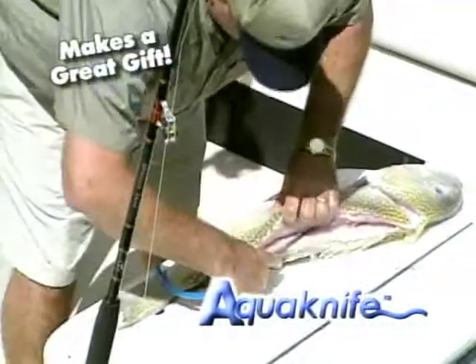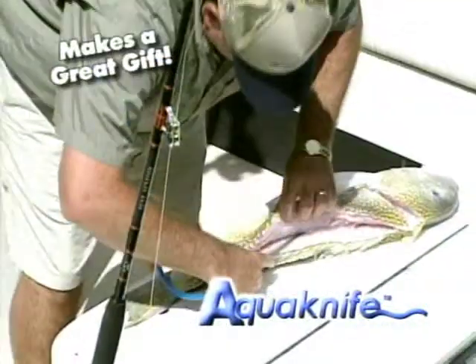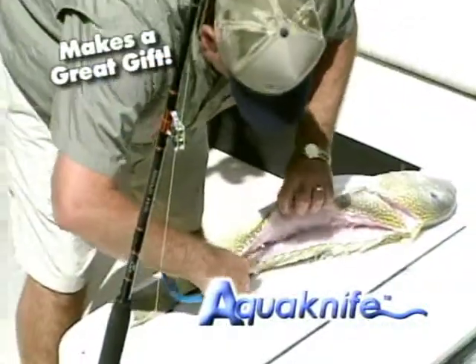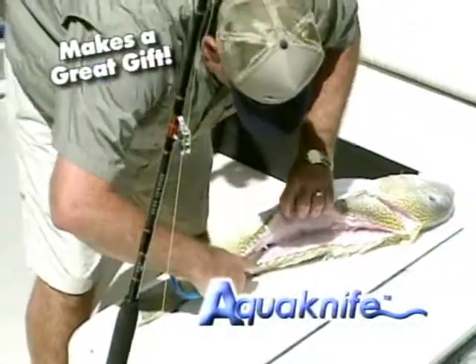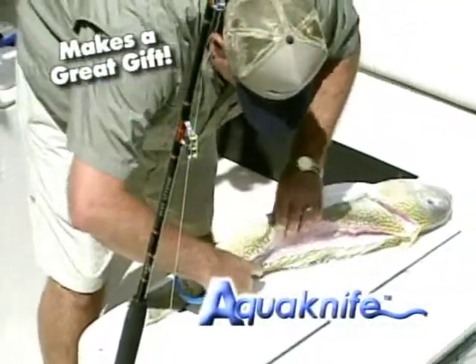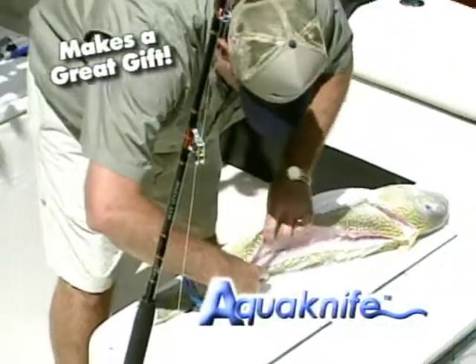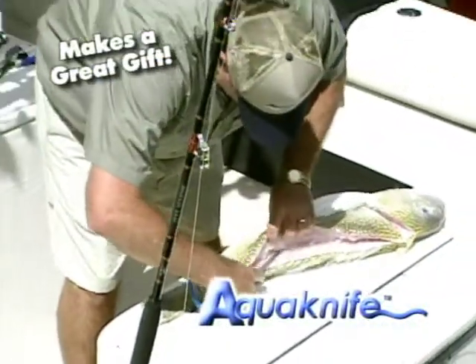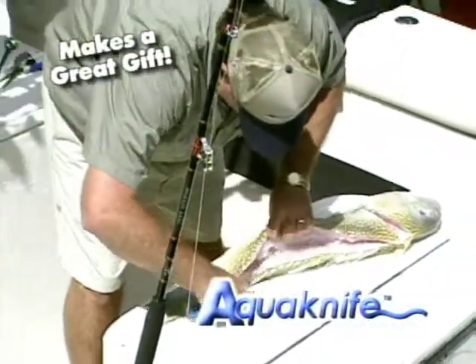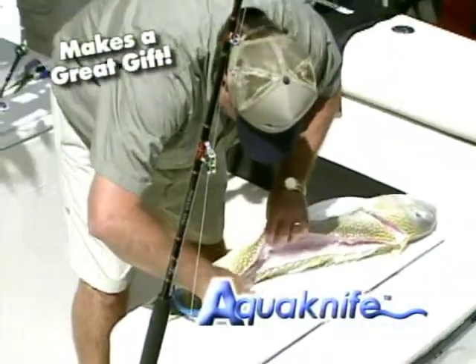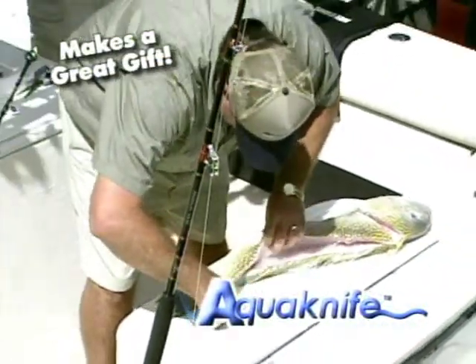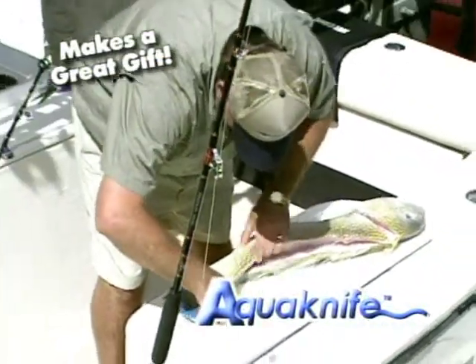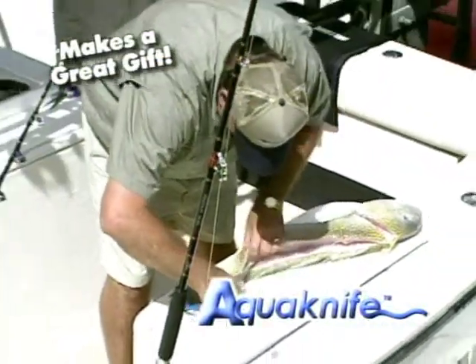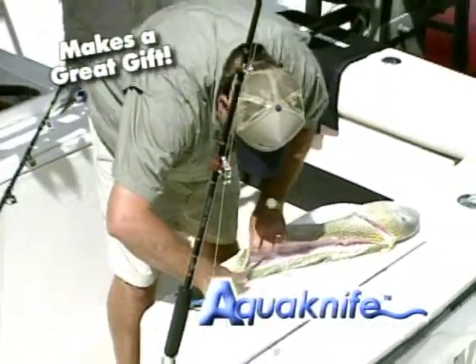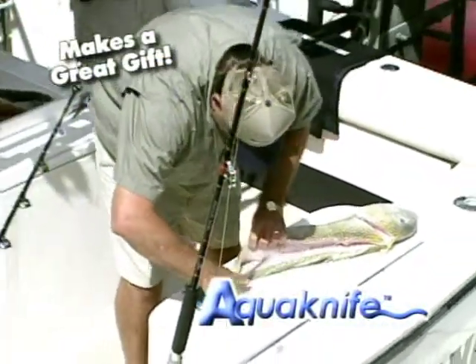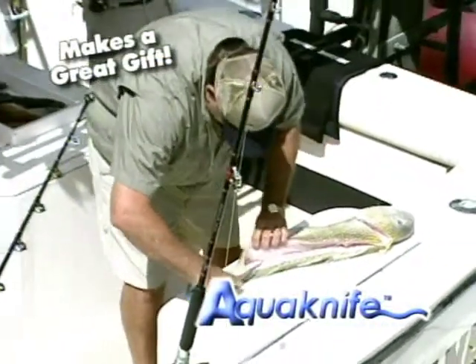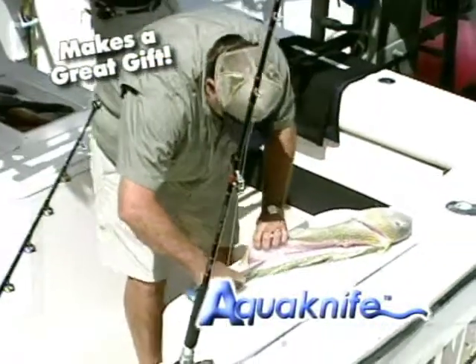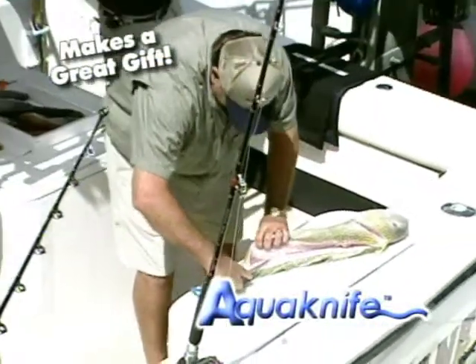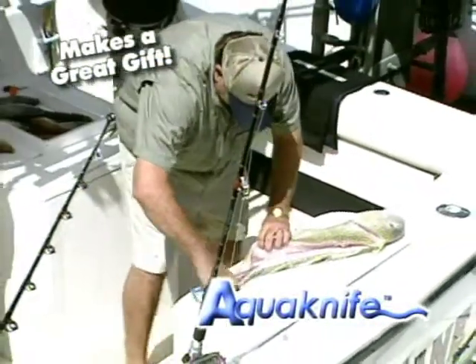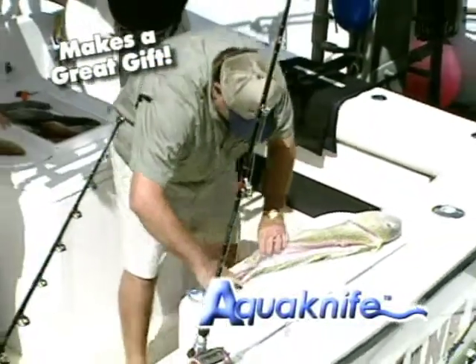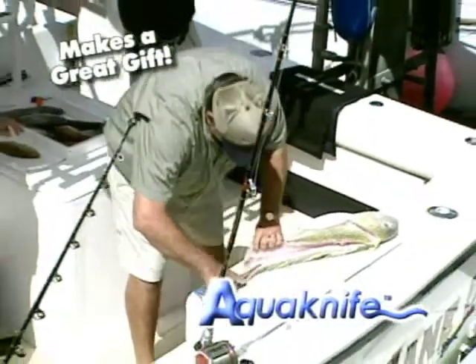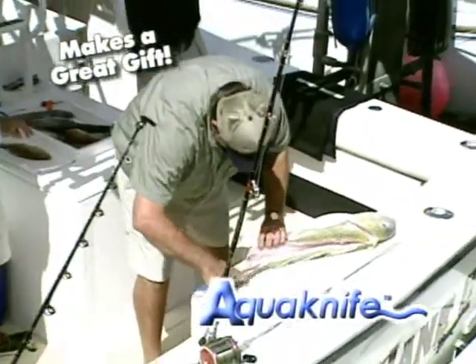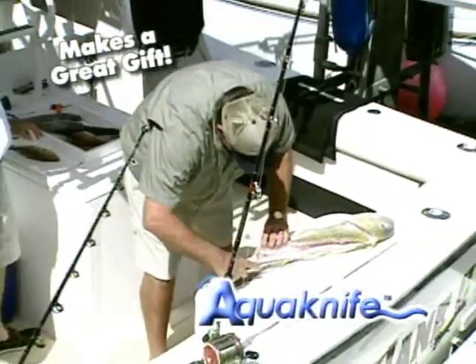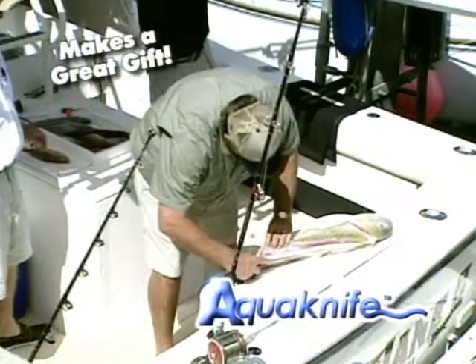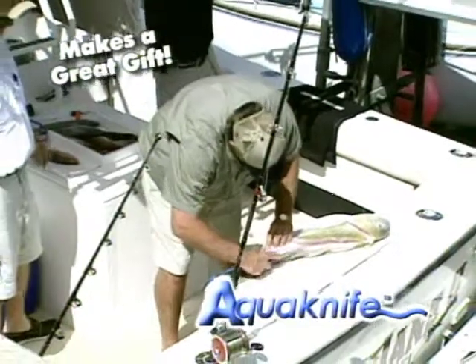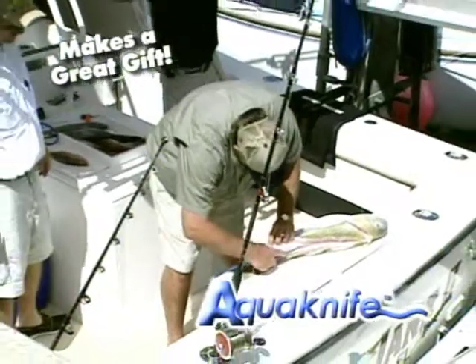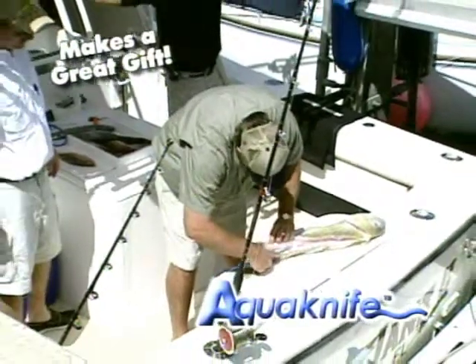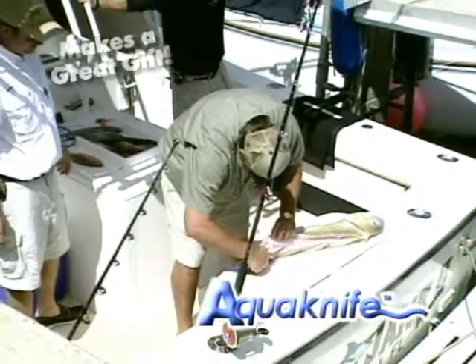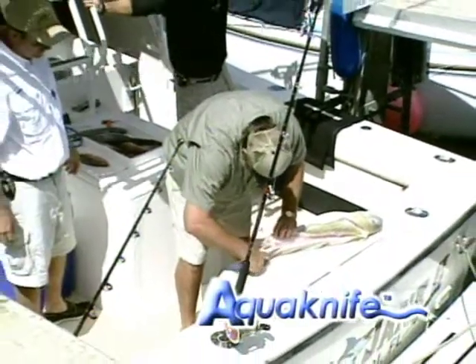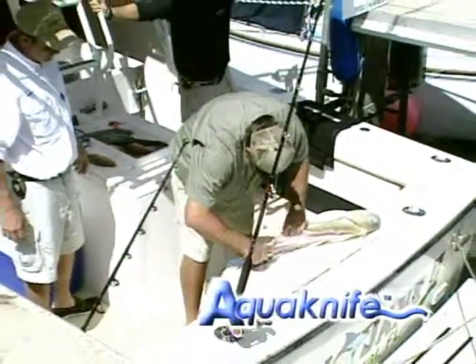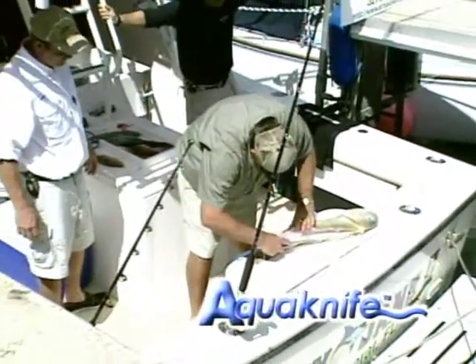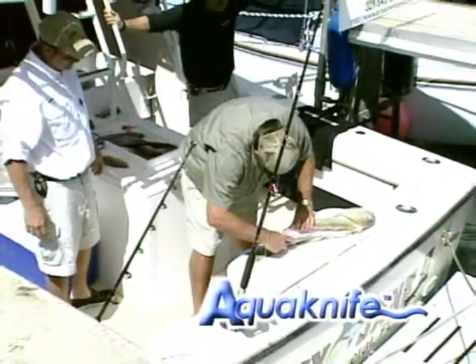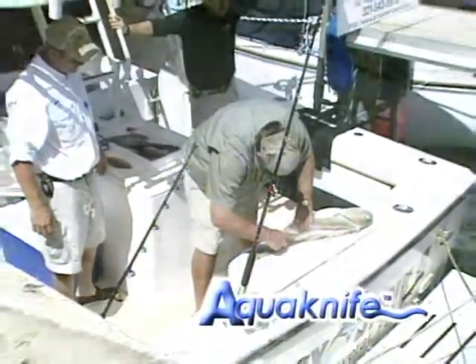Whether you clean on a fillet table, the dock, your deck, or at home, AquaKnife is the one tool you'll wonder how you ever lived without.